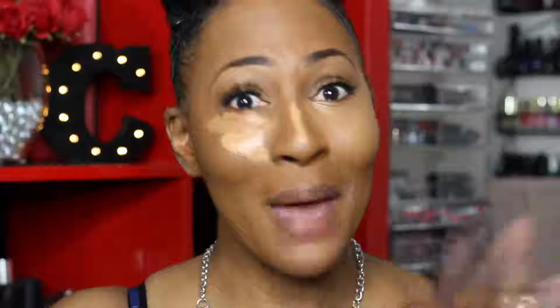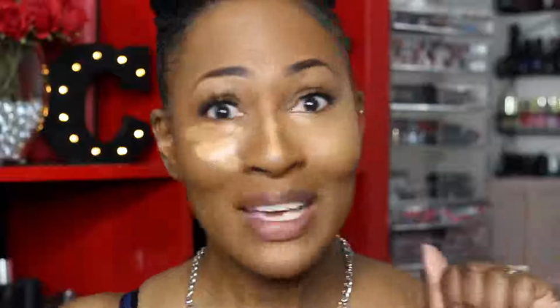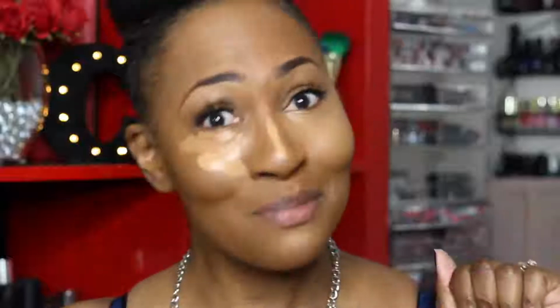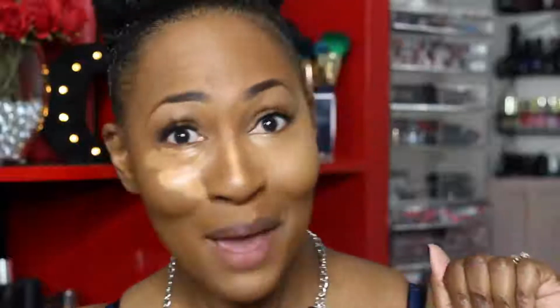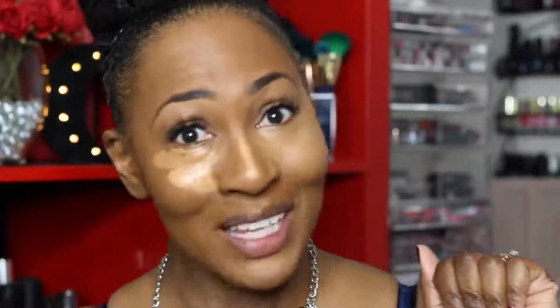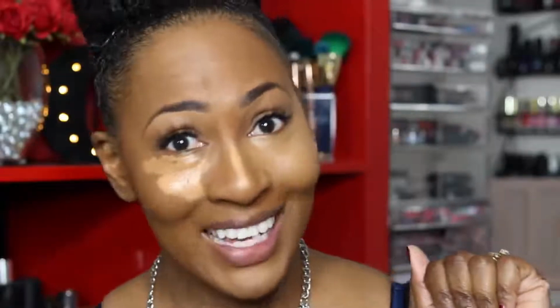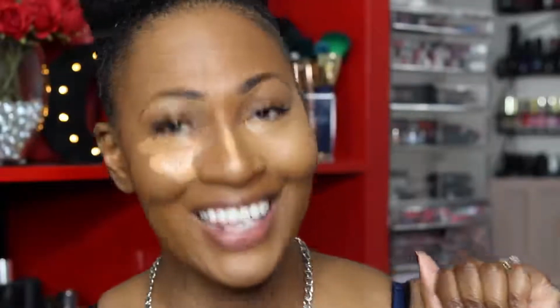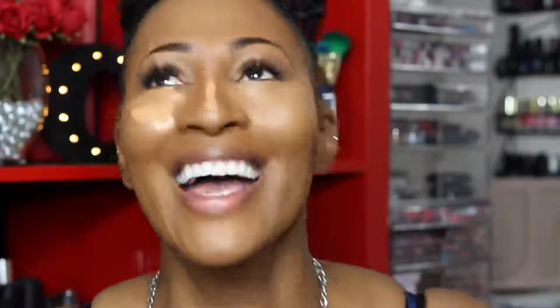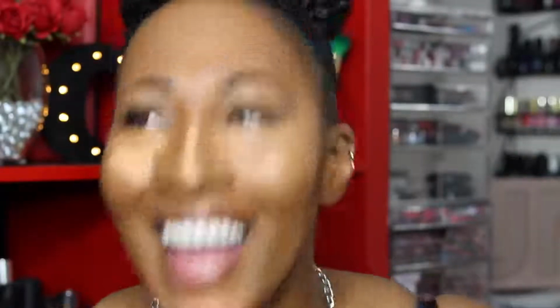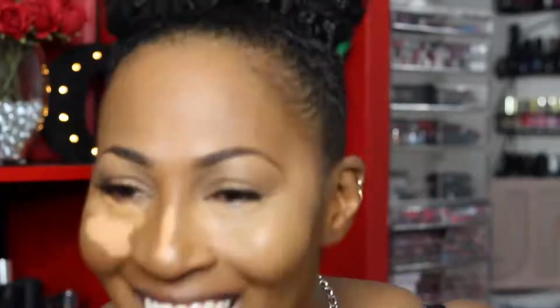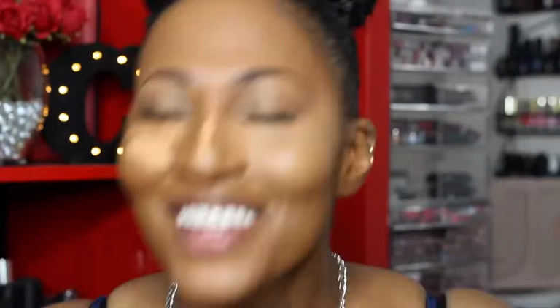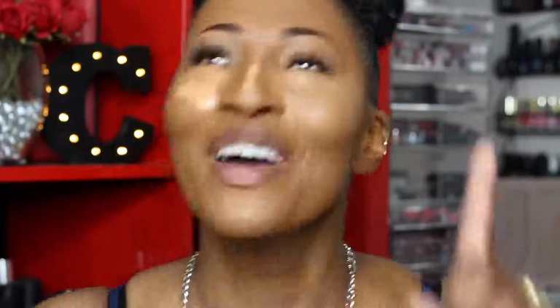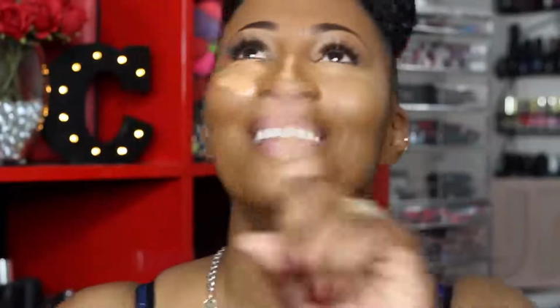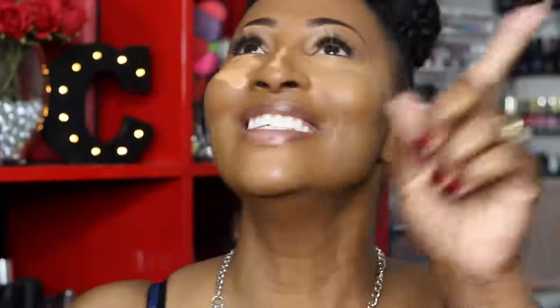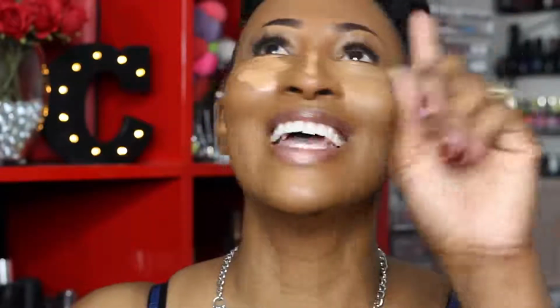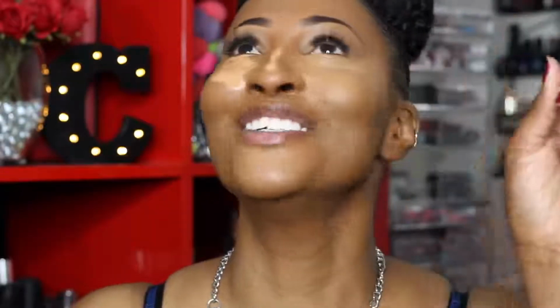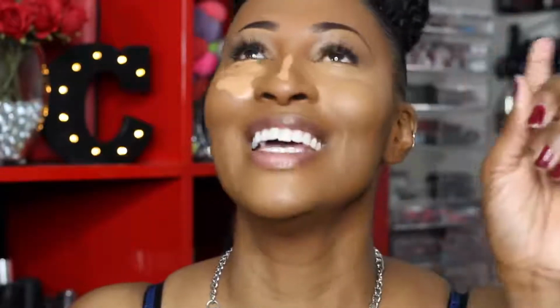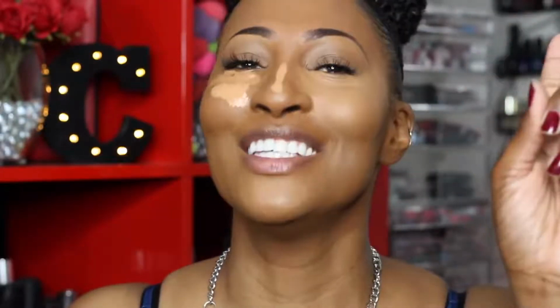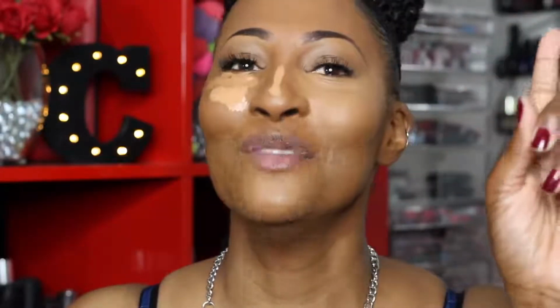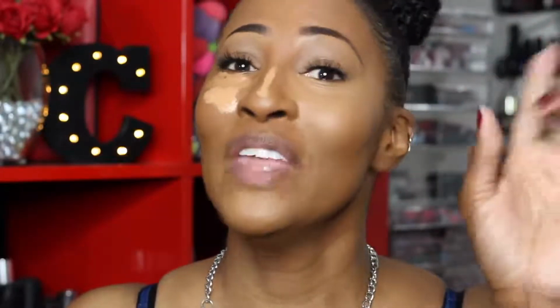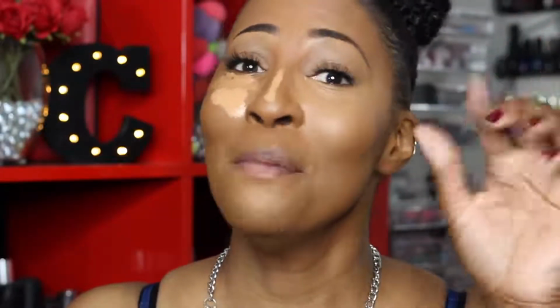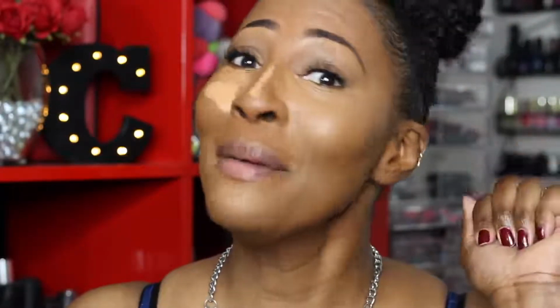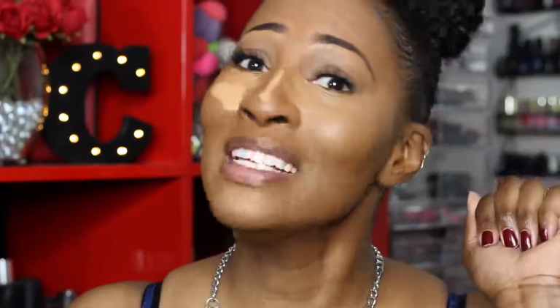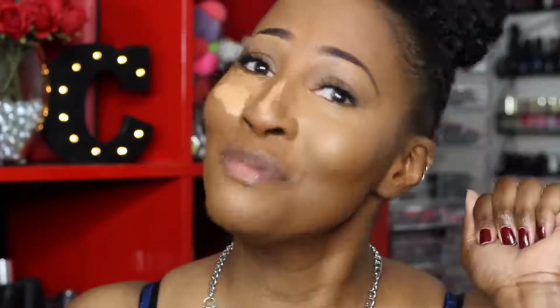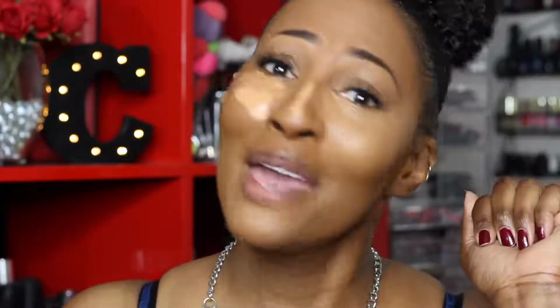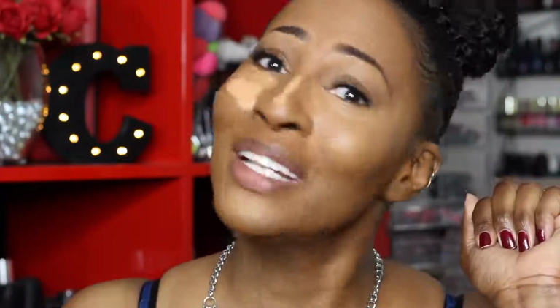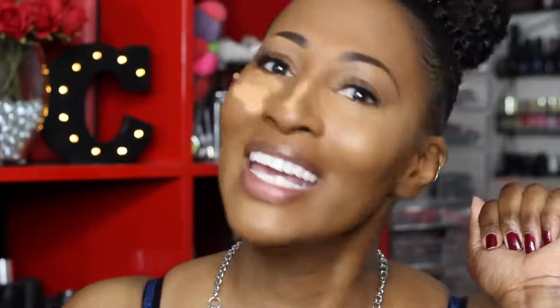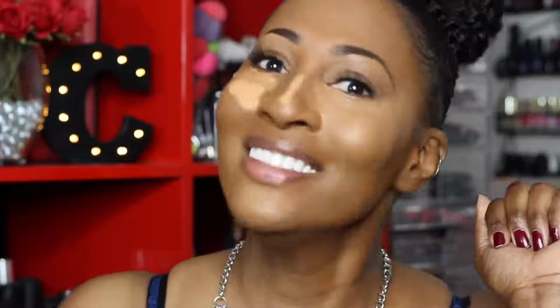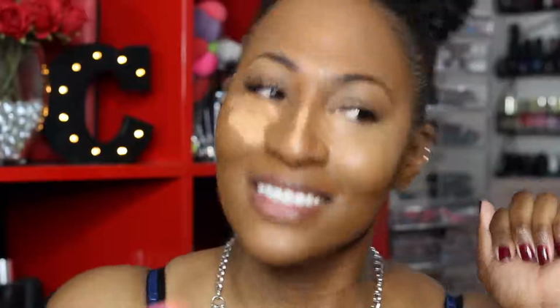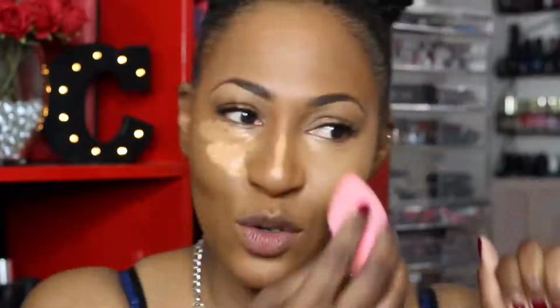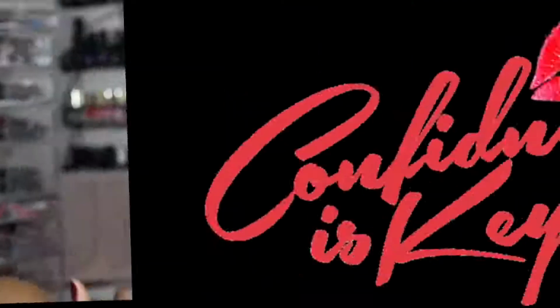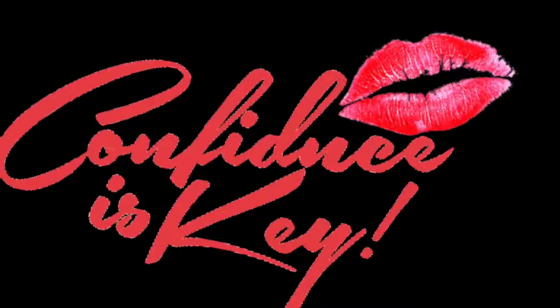Maybe it's Maybelline. Wait, let me take two, take two. Maybe it's Maybelline. It's too early.